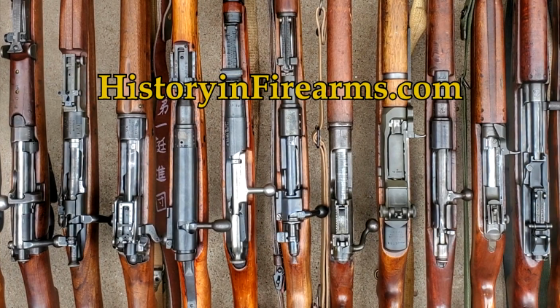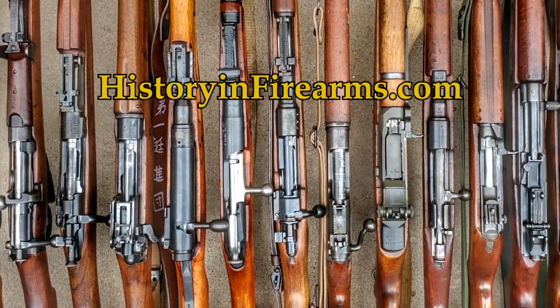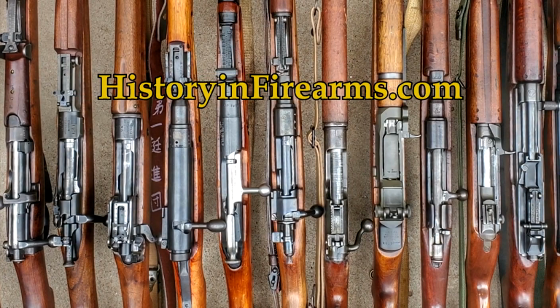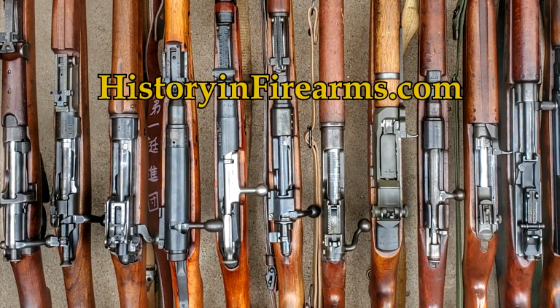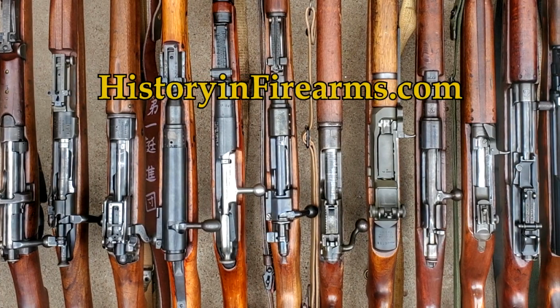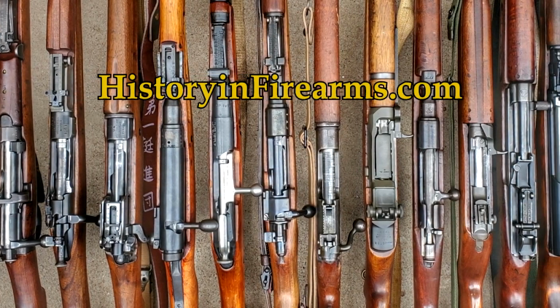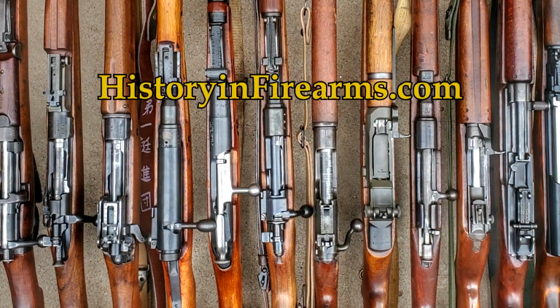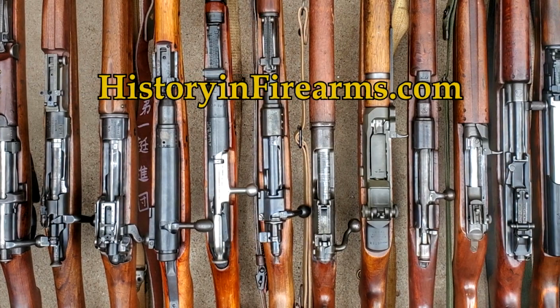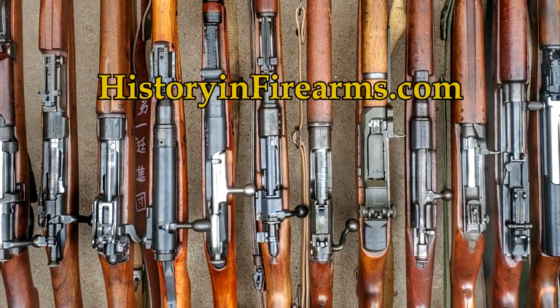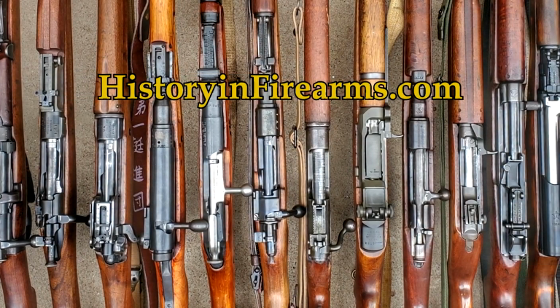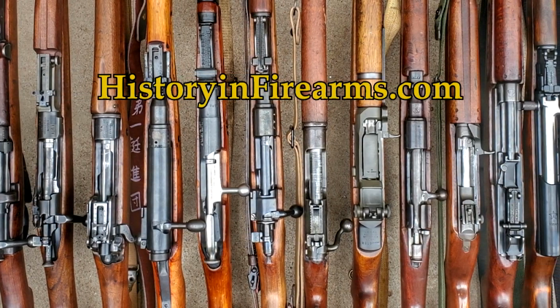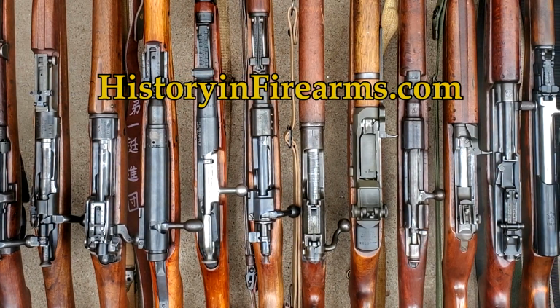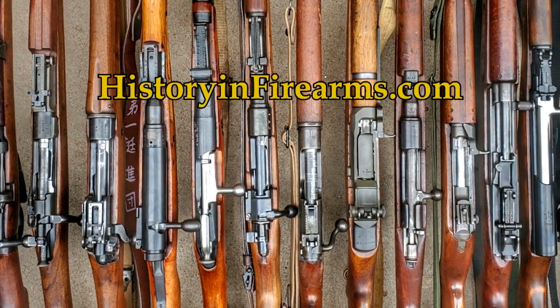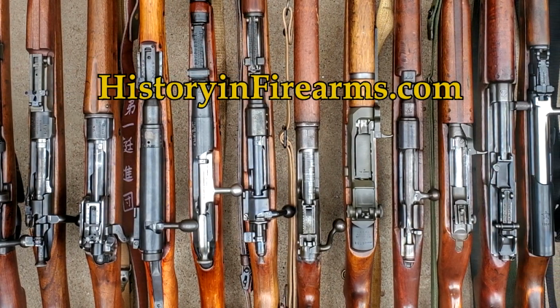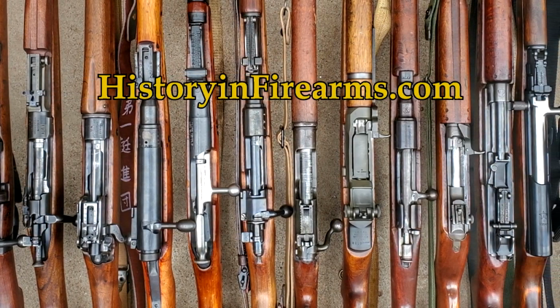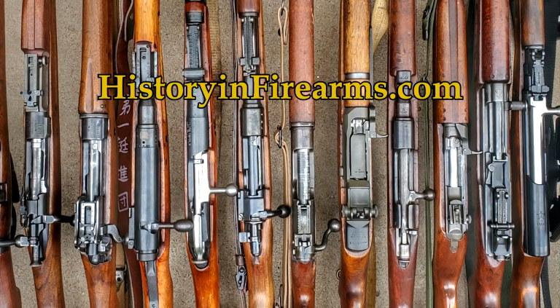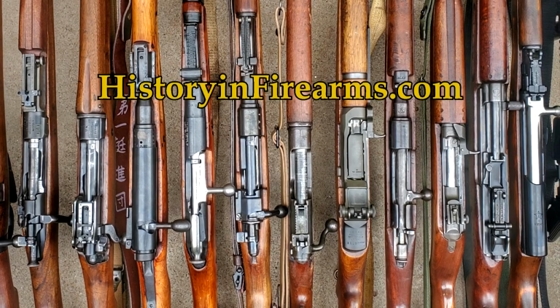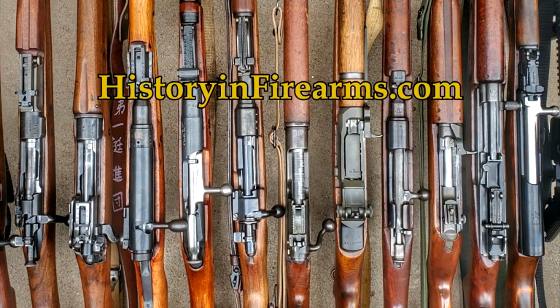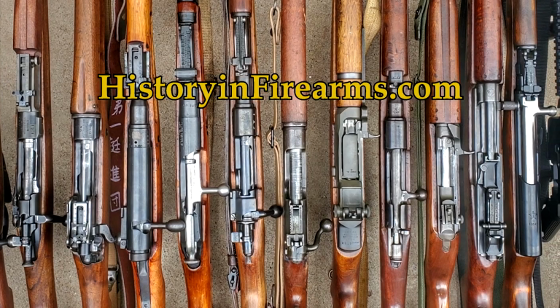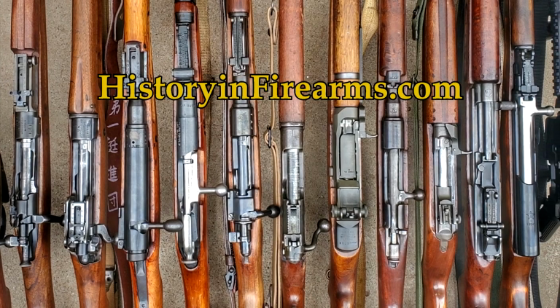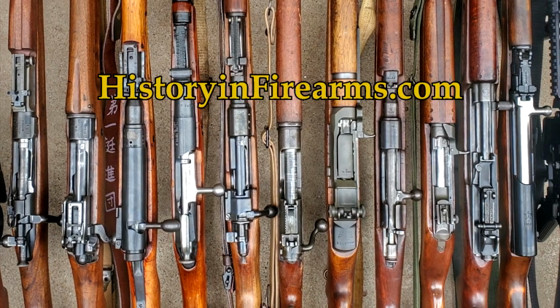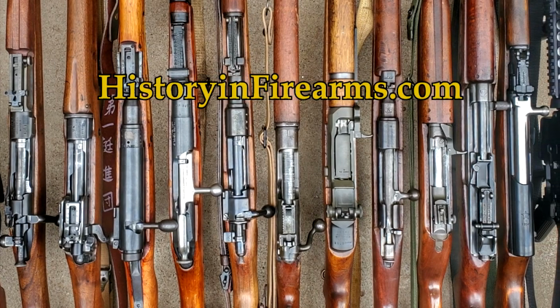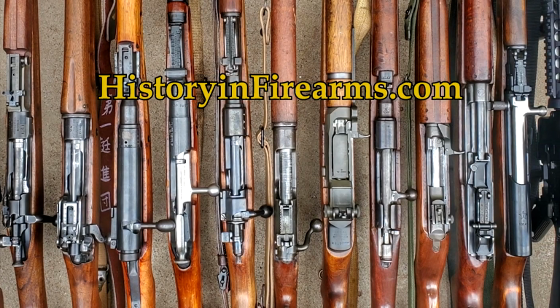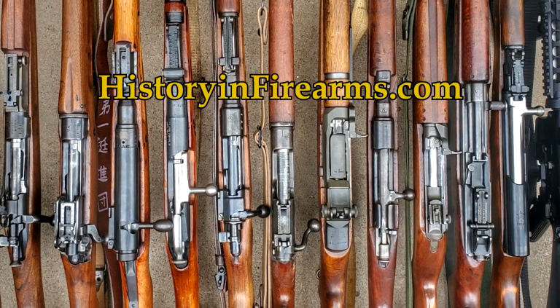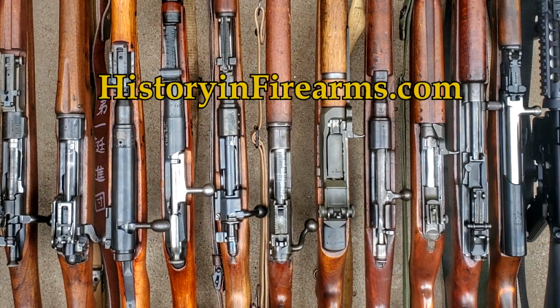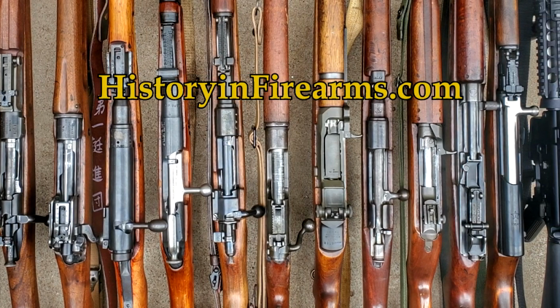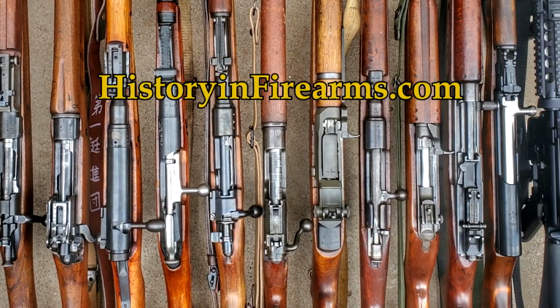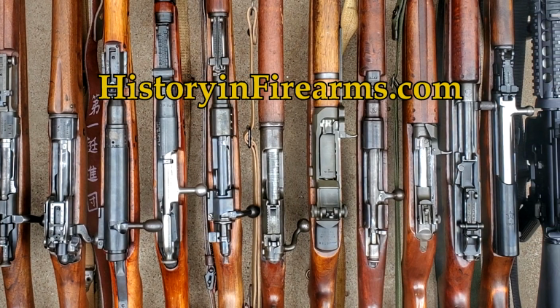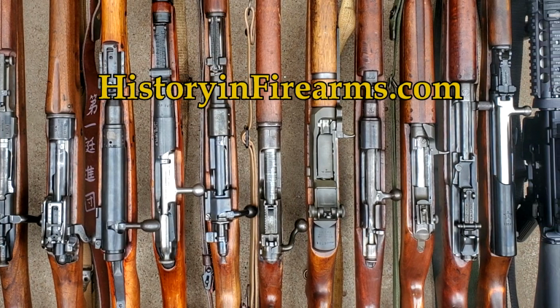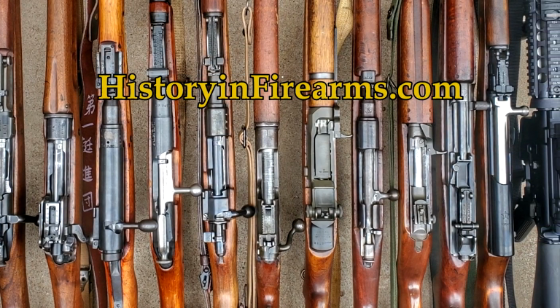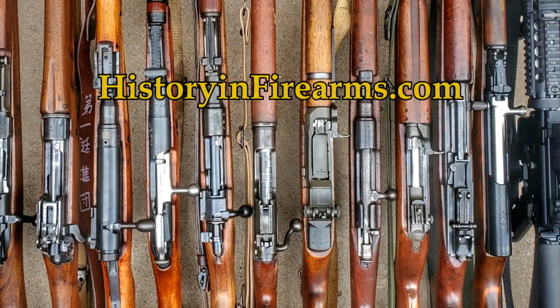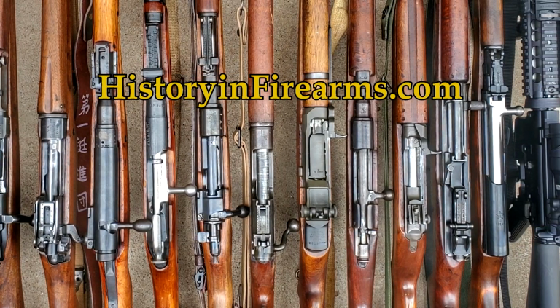For more information on this firearm and others, head on over to historyandfirearms.com.